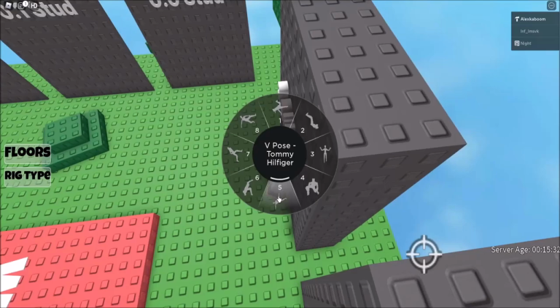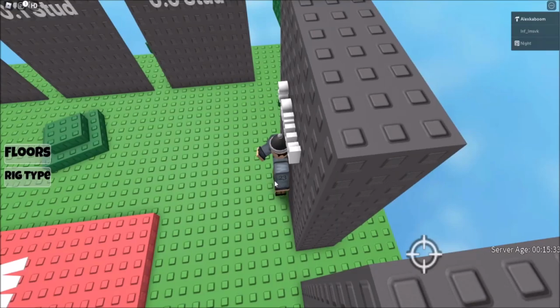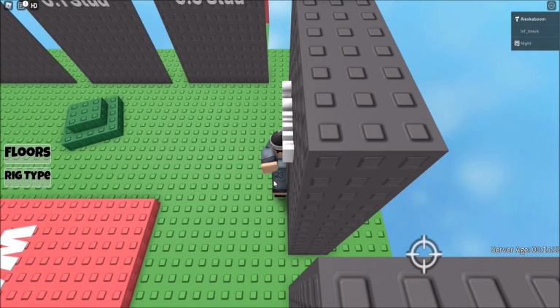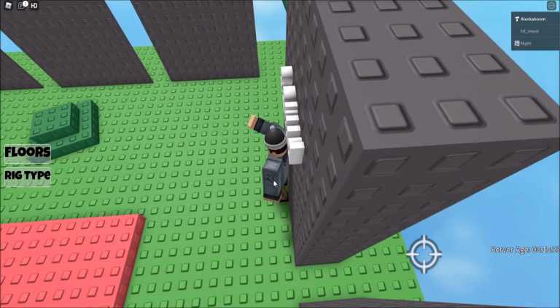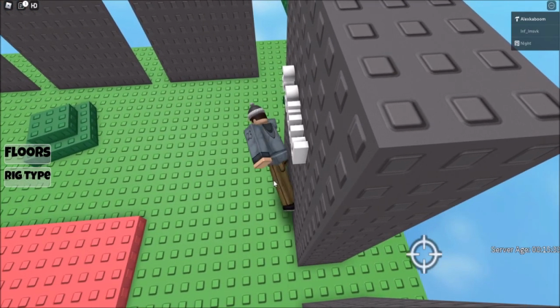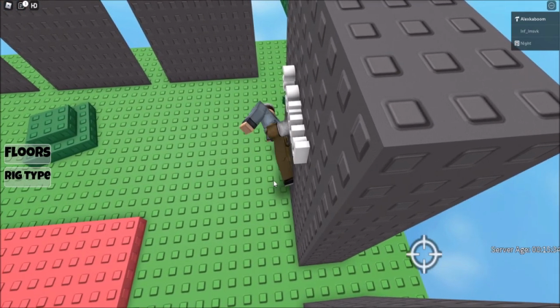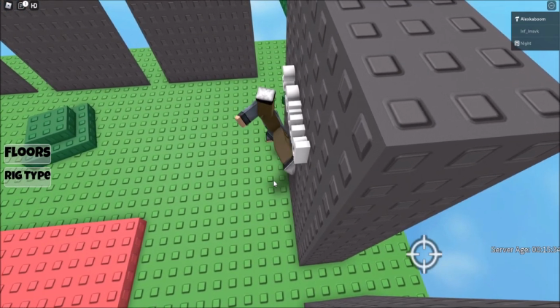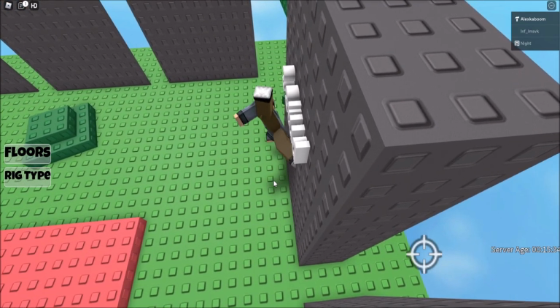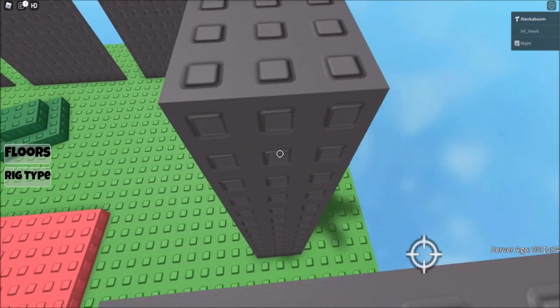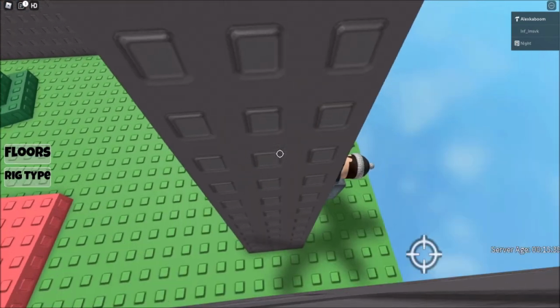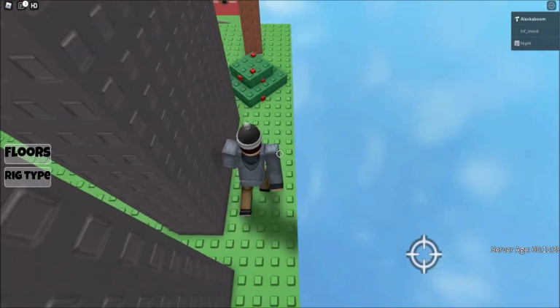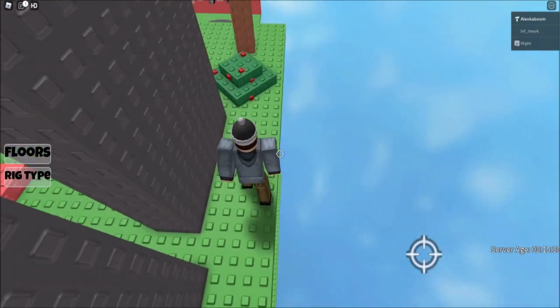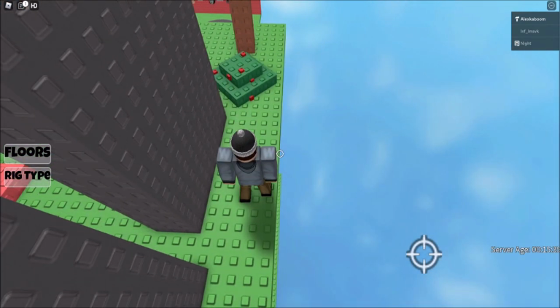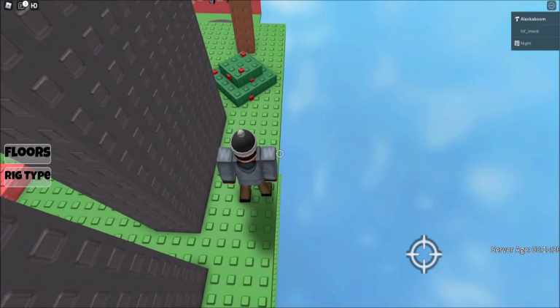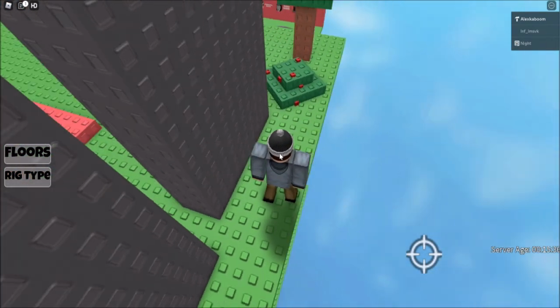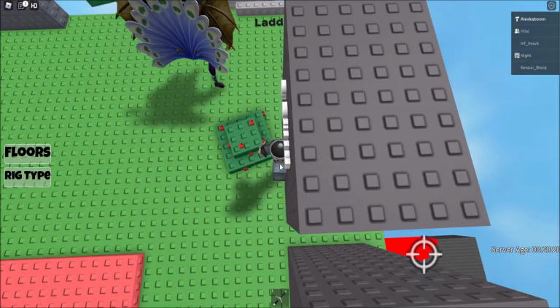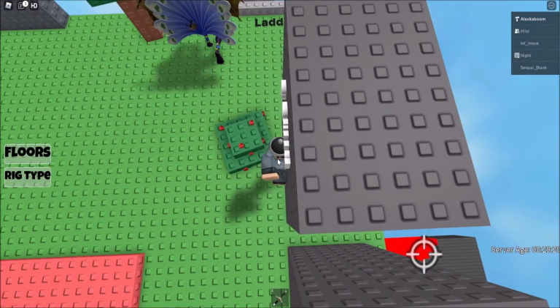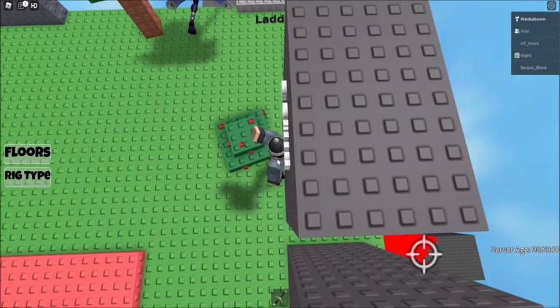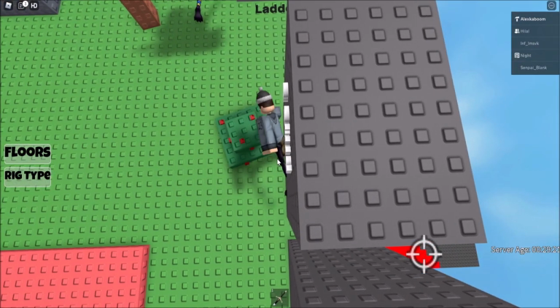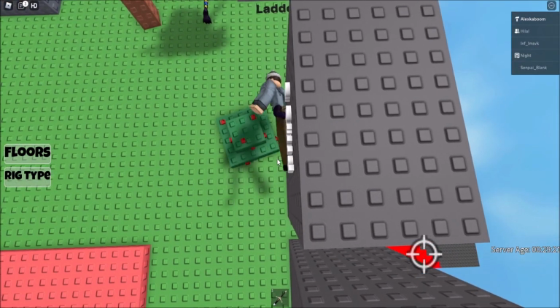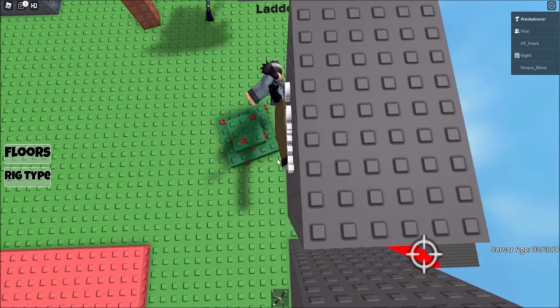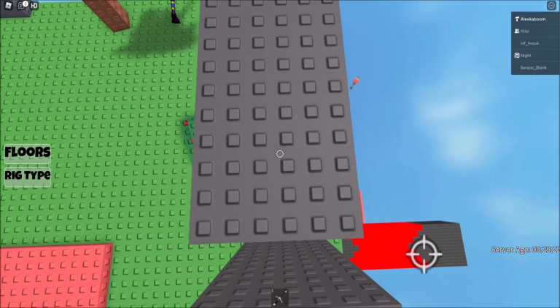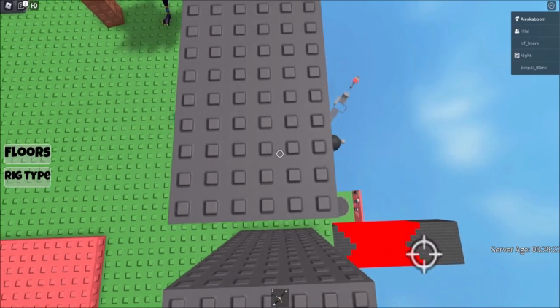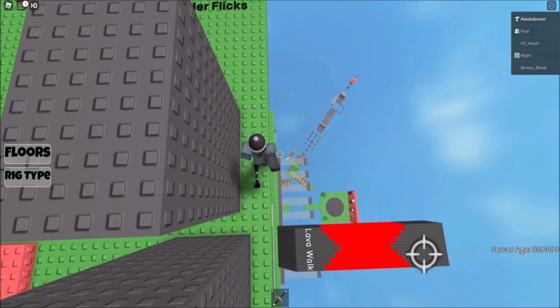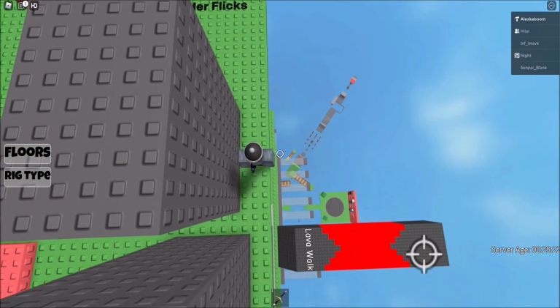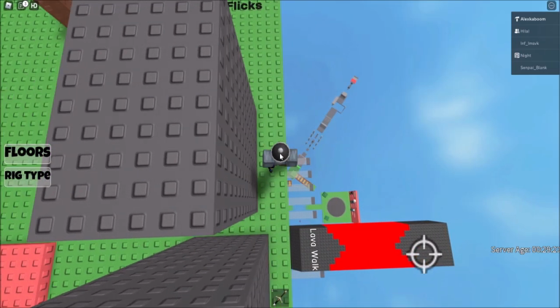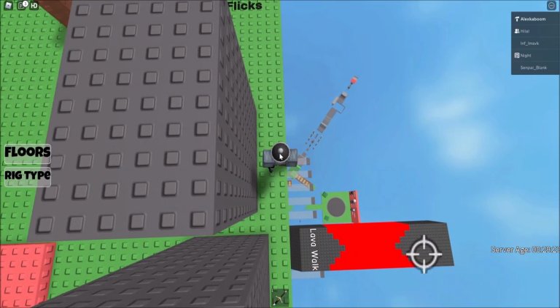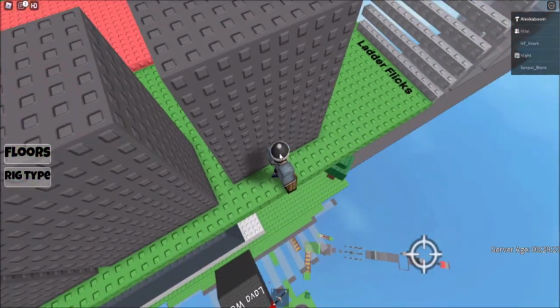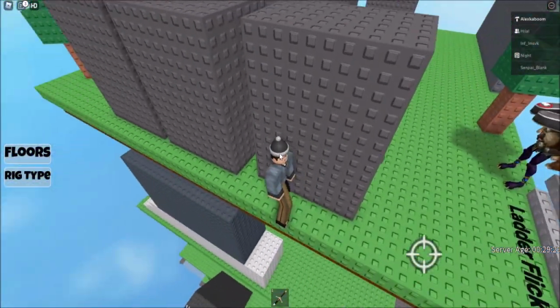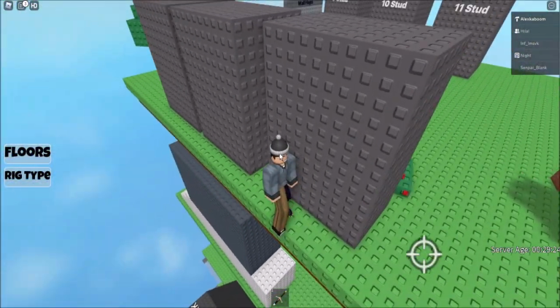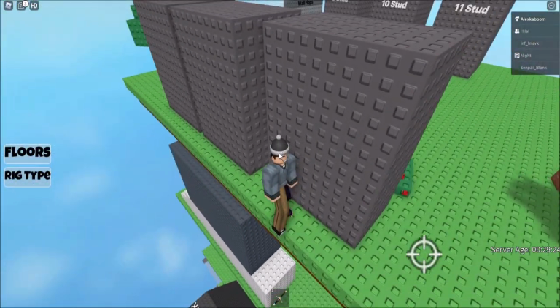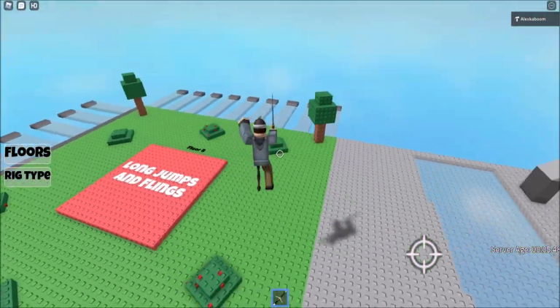In this tutorial, we're going to be showing you how to use this V-Pose emote to glitch through walls that are really high studs, and how to speed glitch with it.